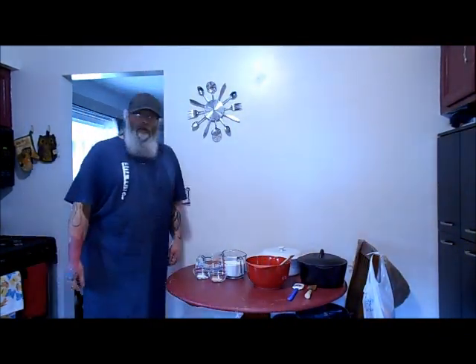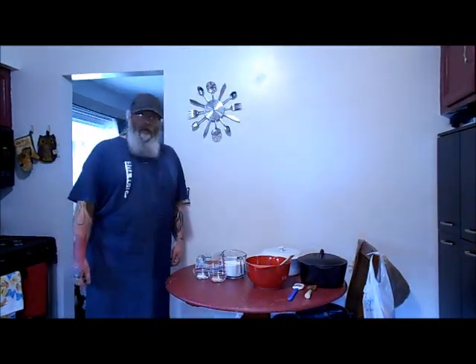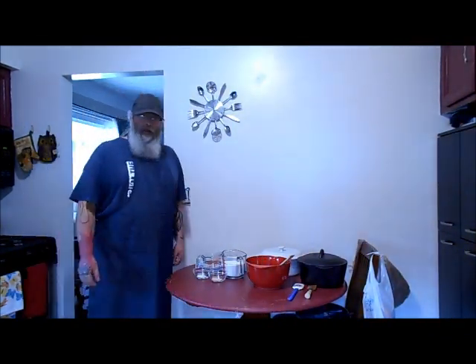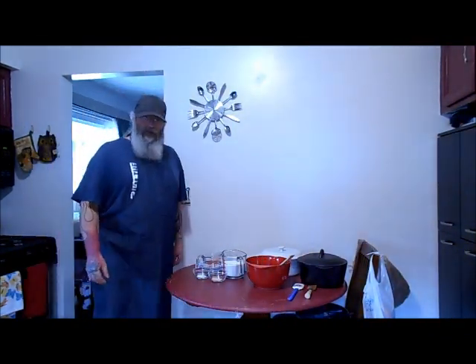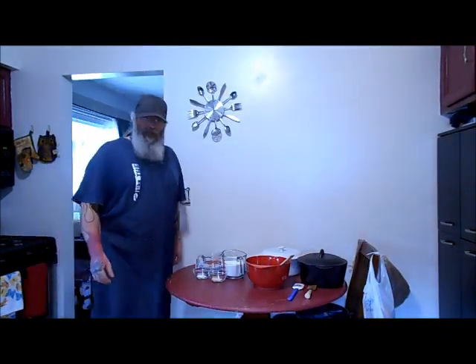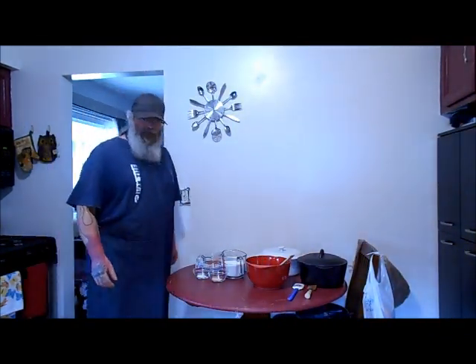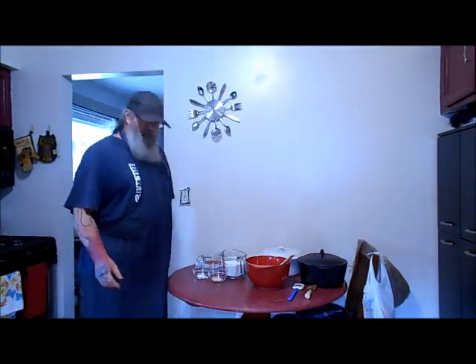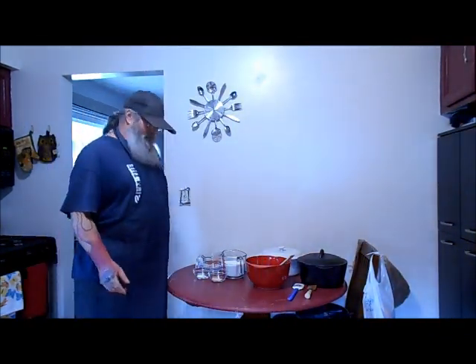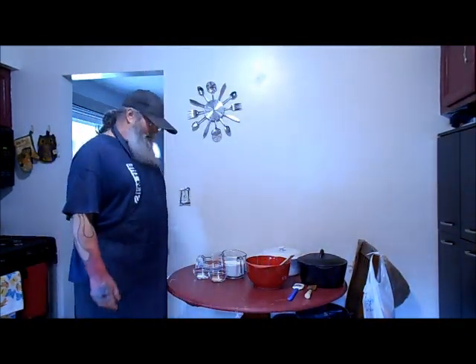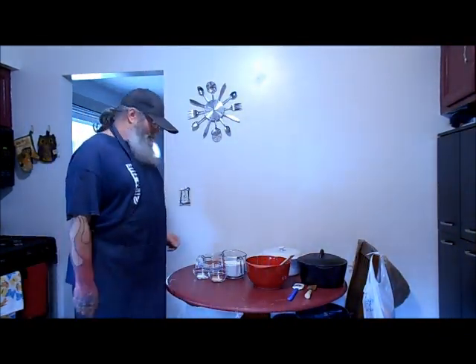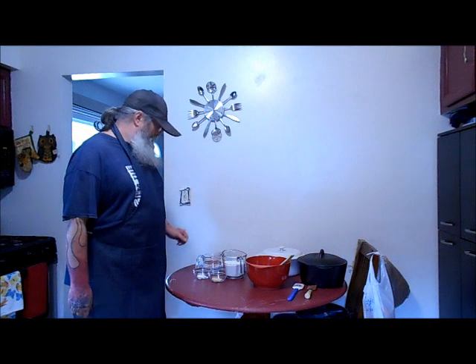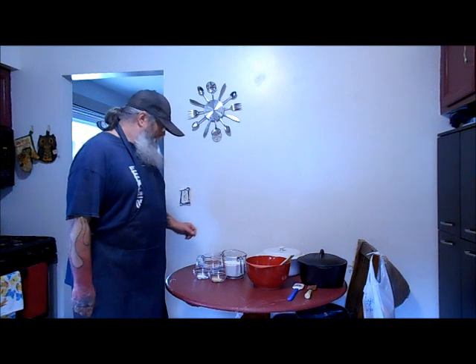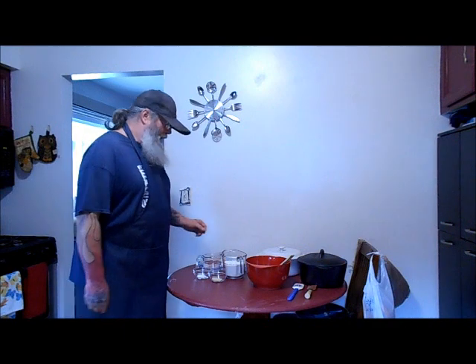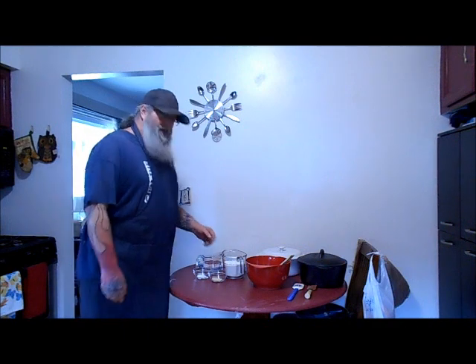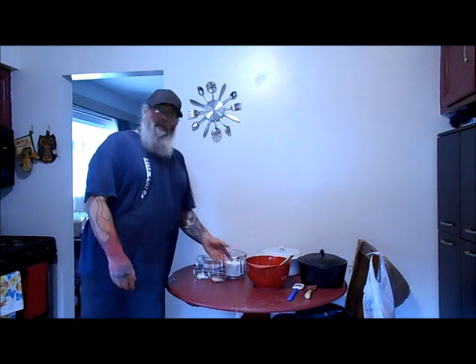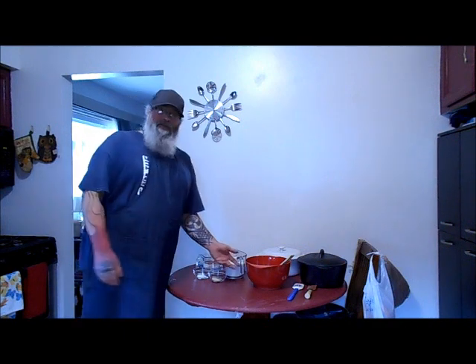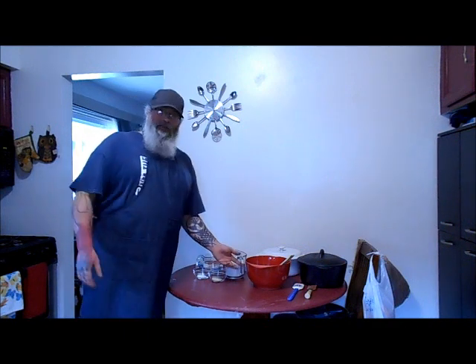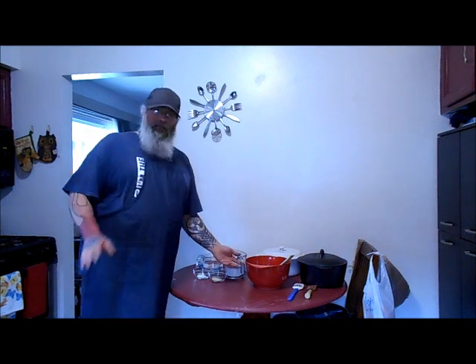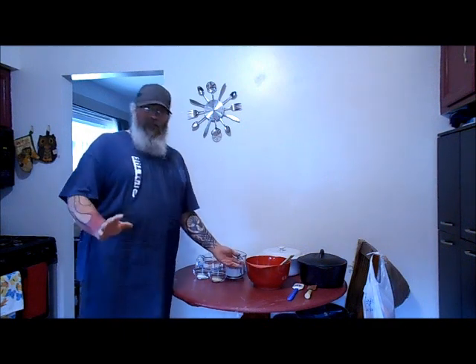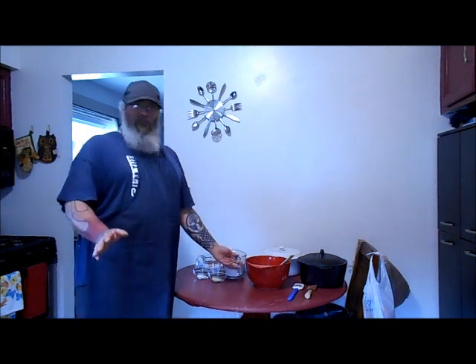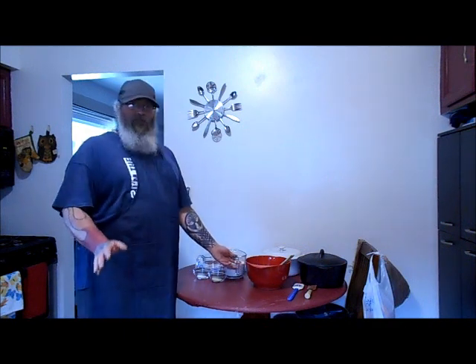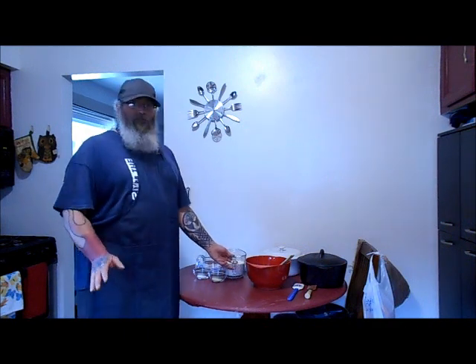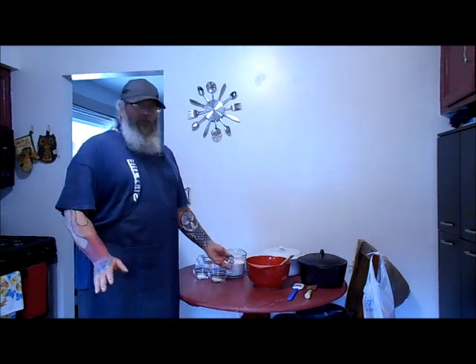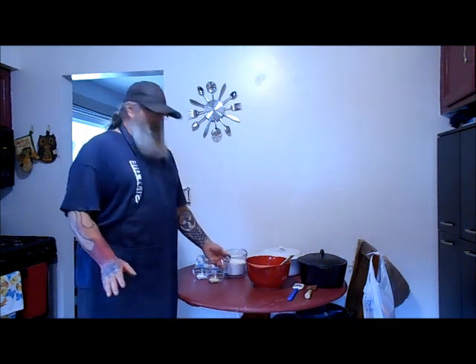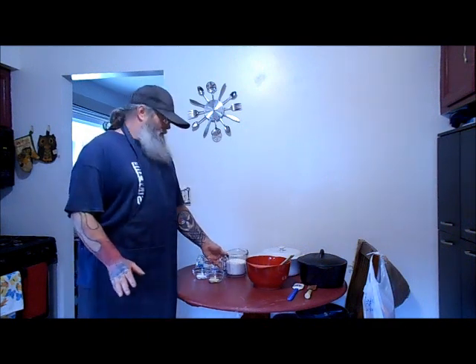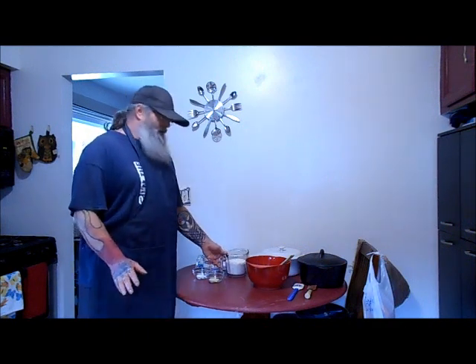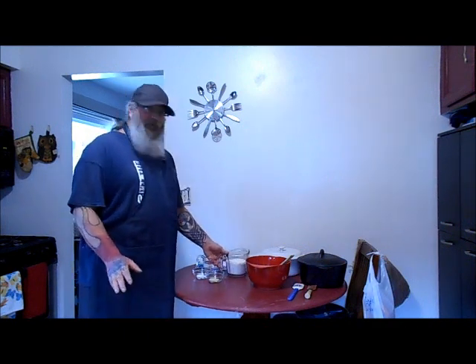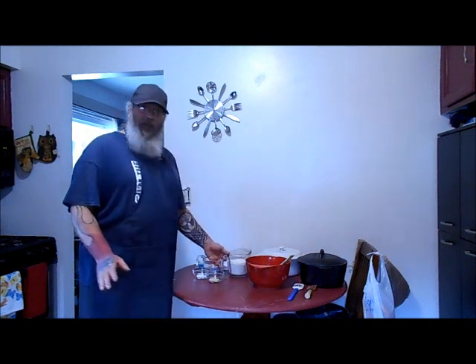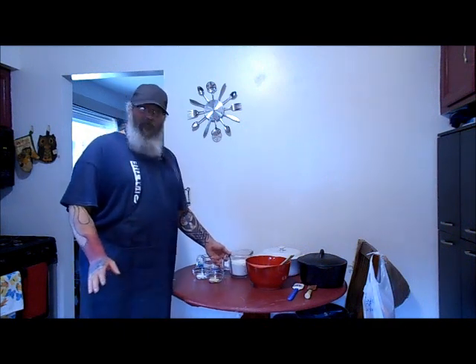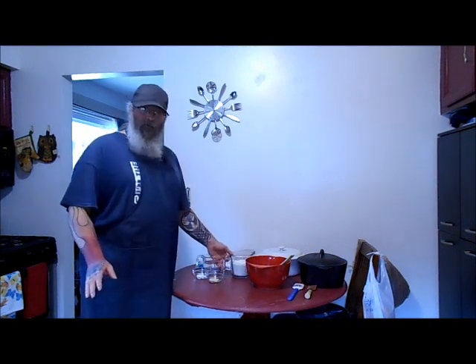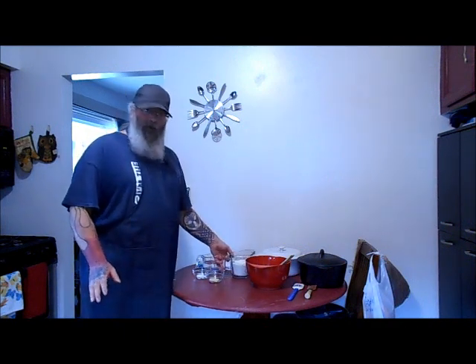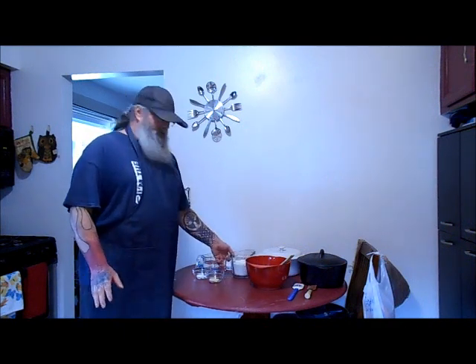All right, let's make some bread. This is the easiest recipe you'll ever have for bread.